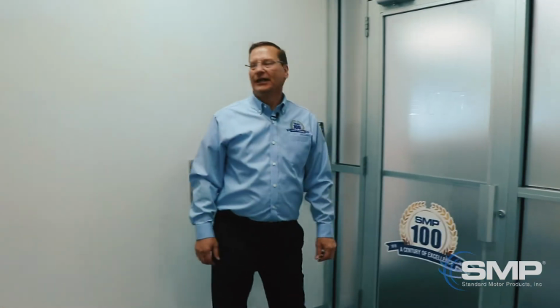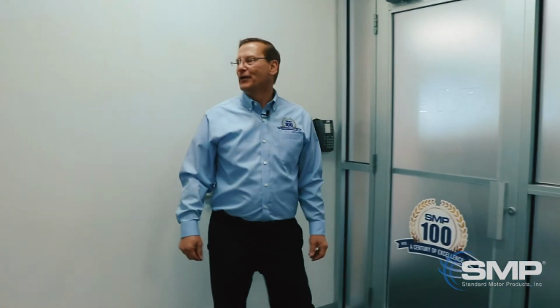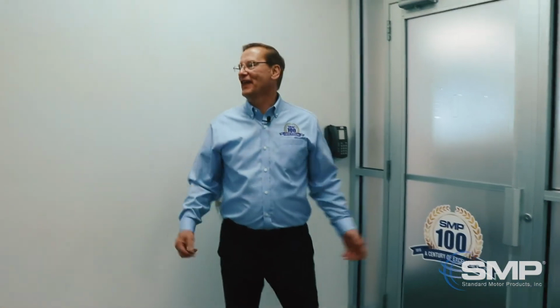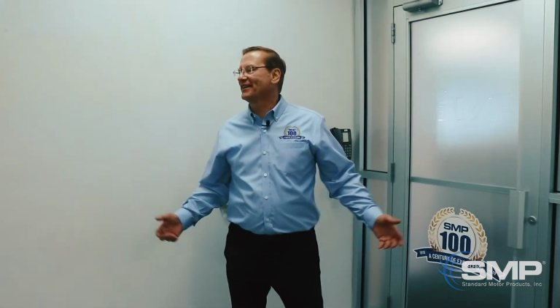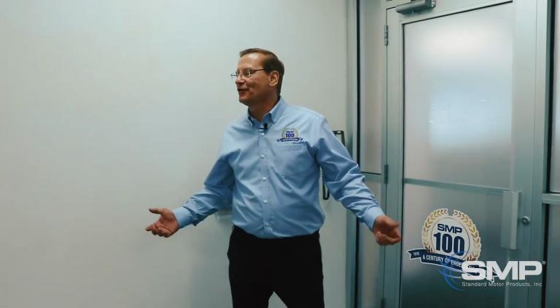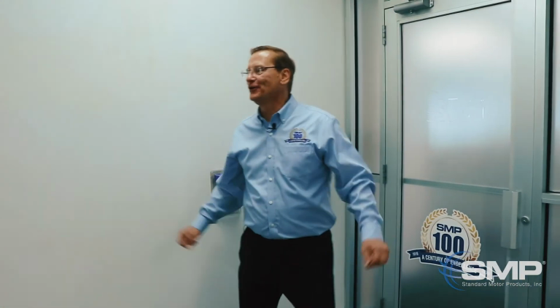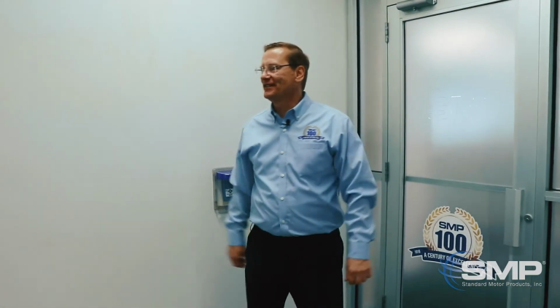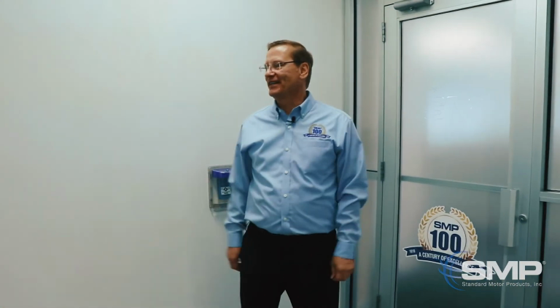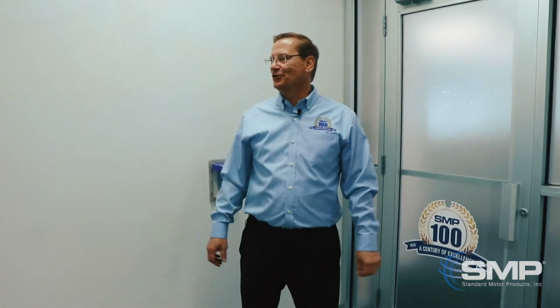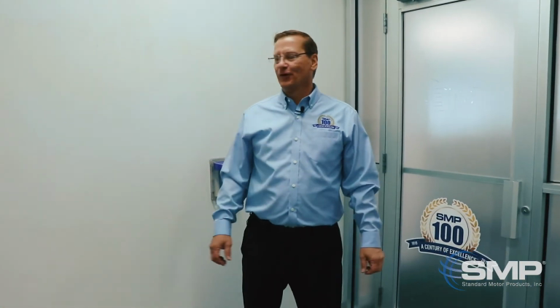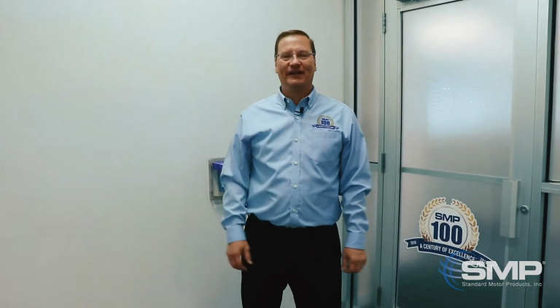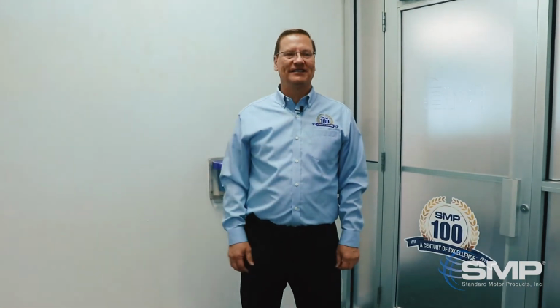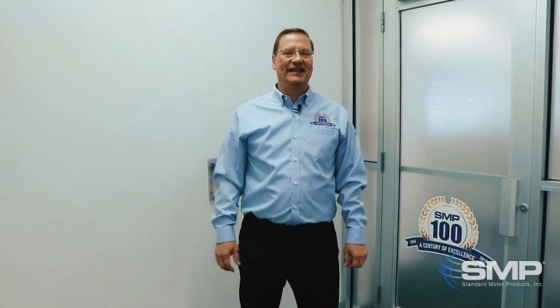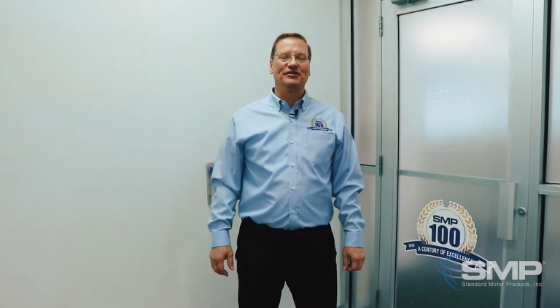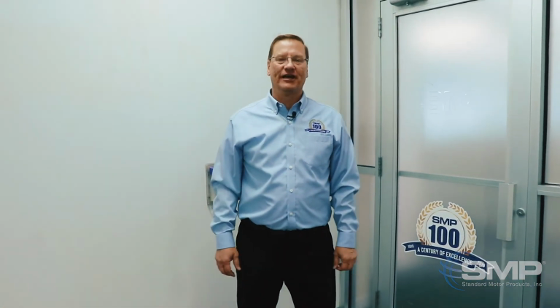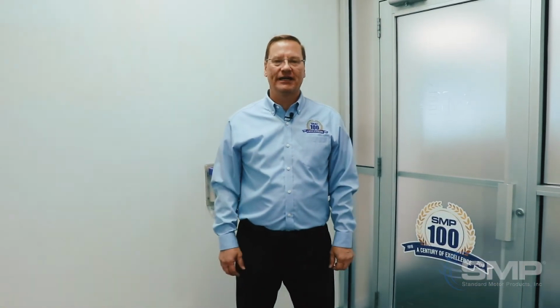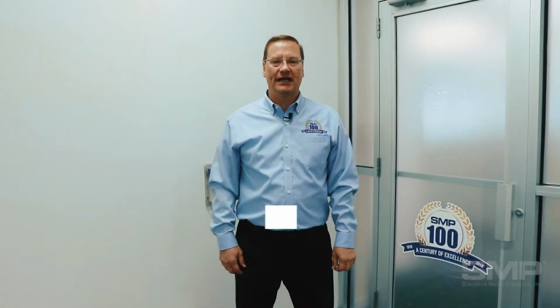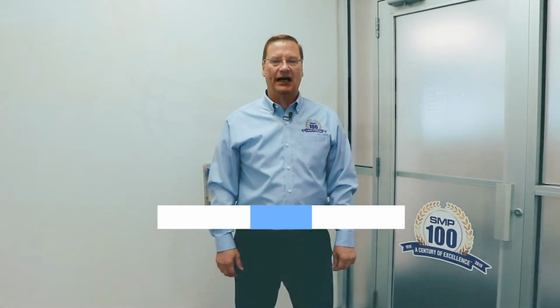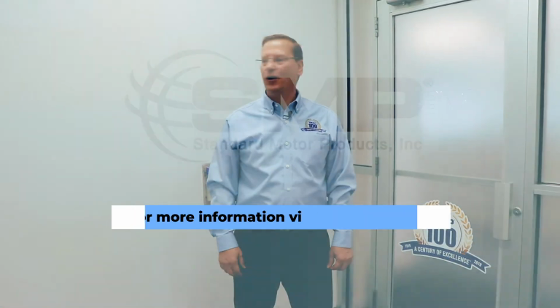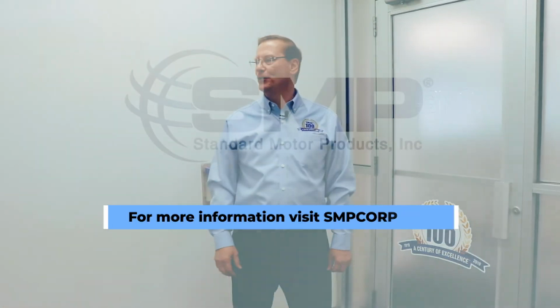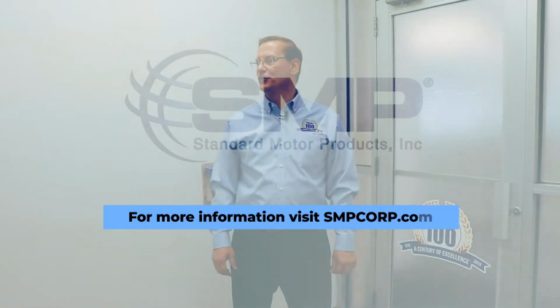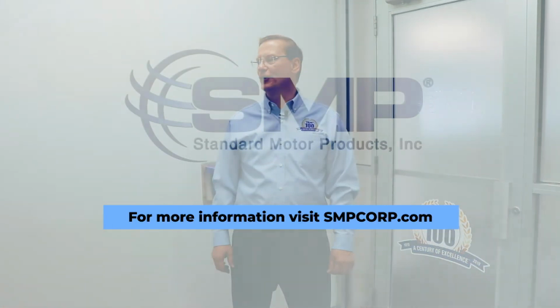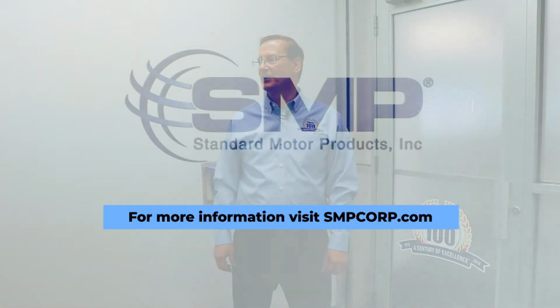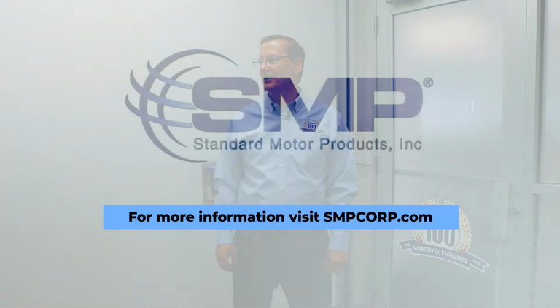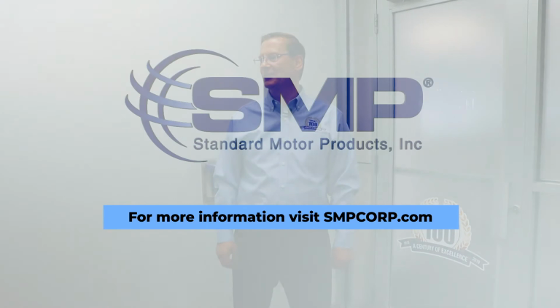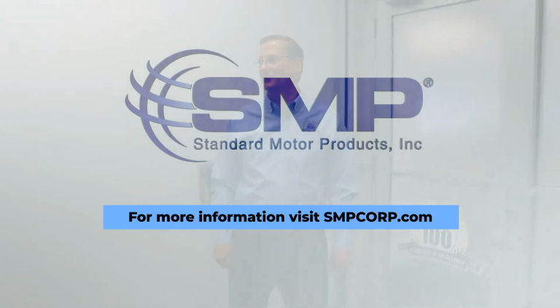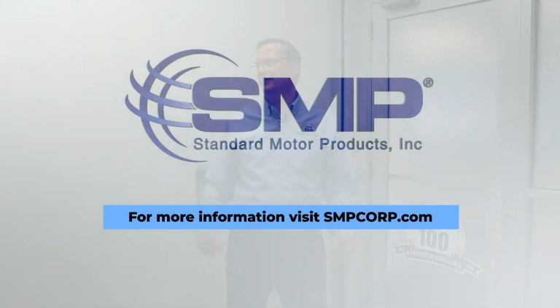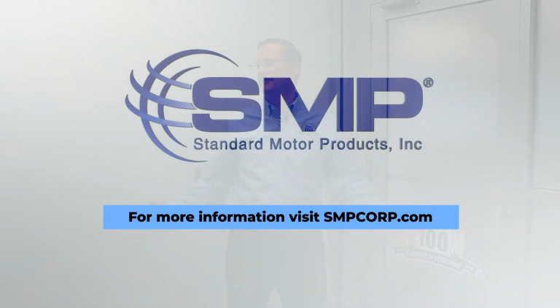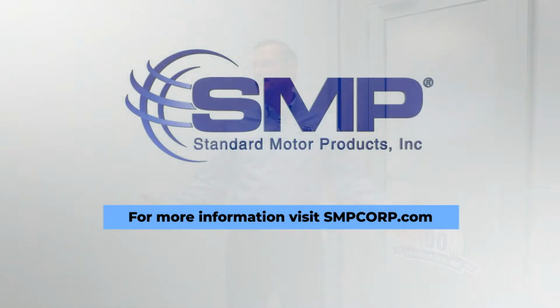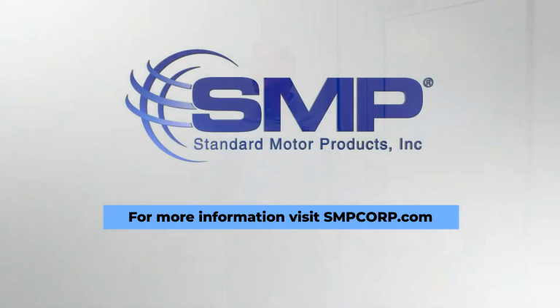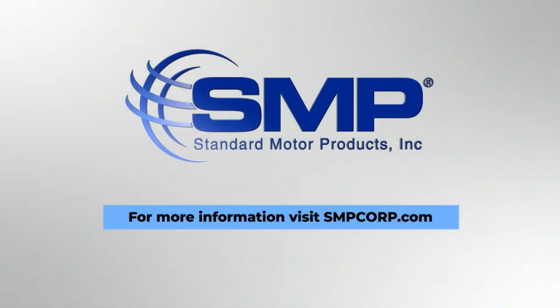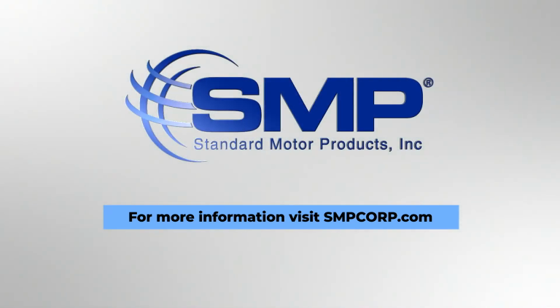Well, that concludes the tour of LIC Engineering. I hope you enjoyed your visit here.